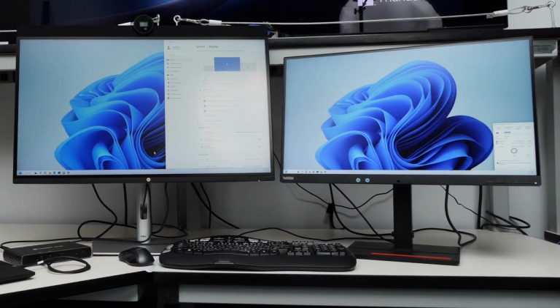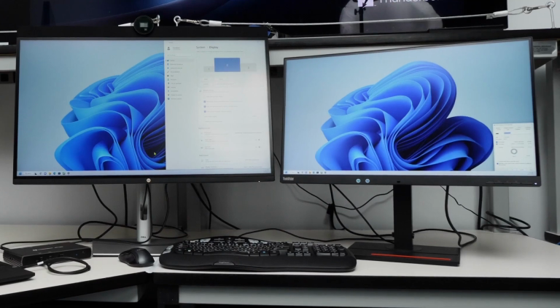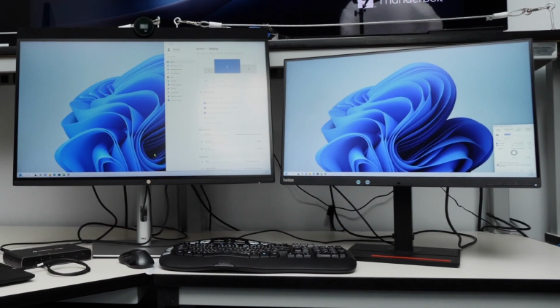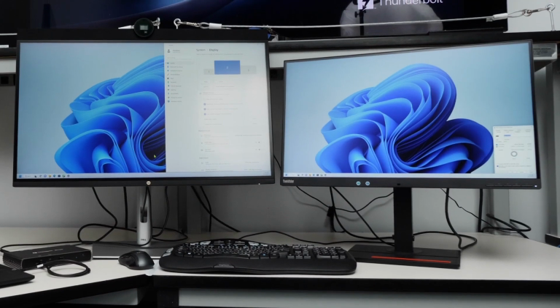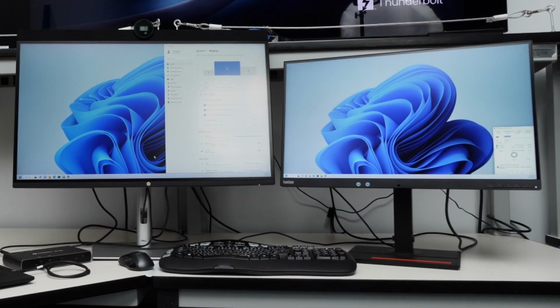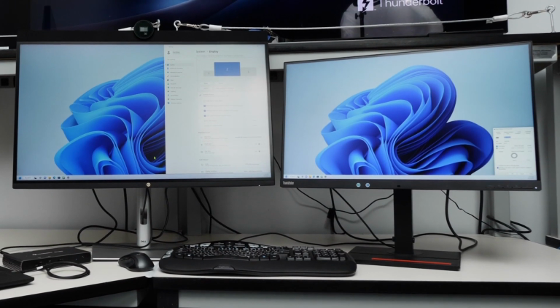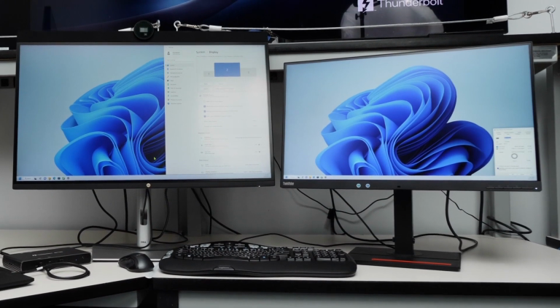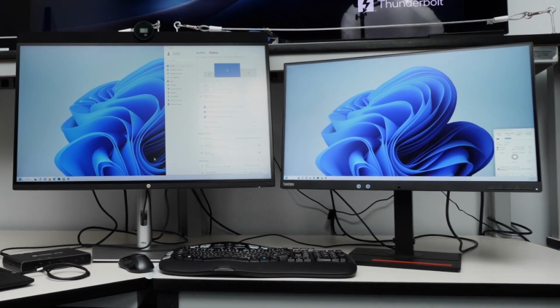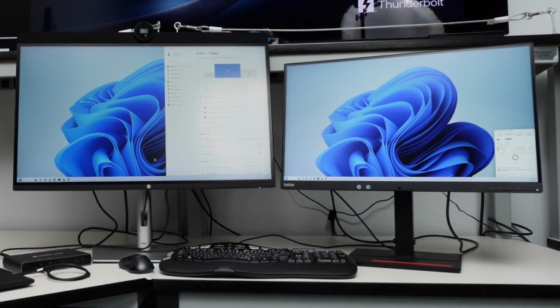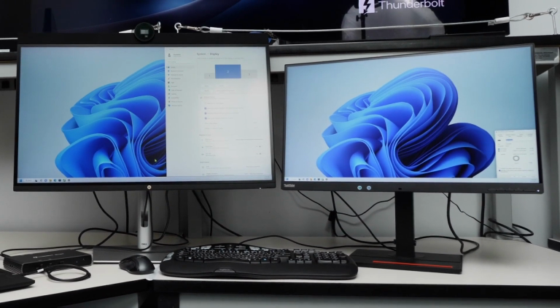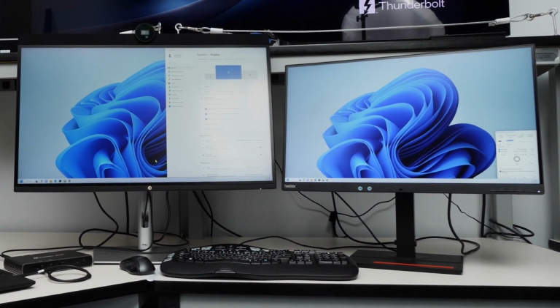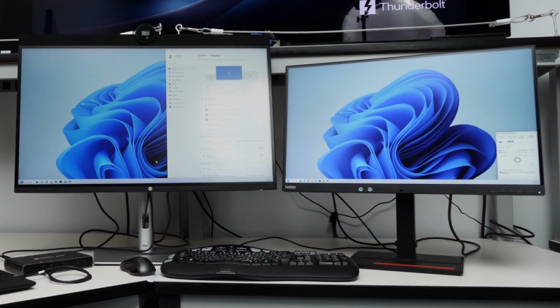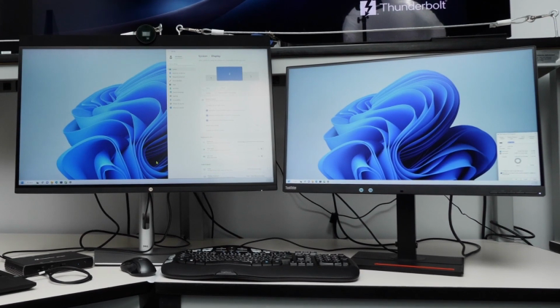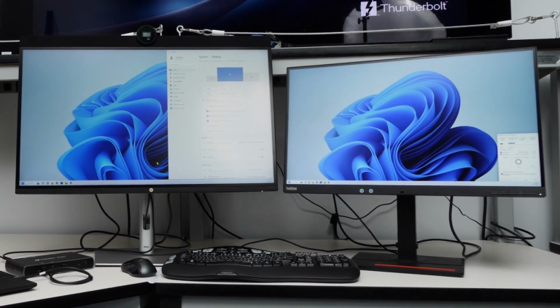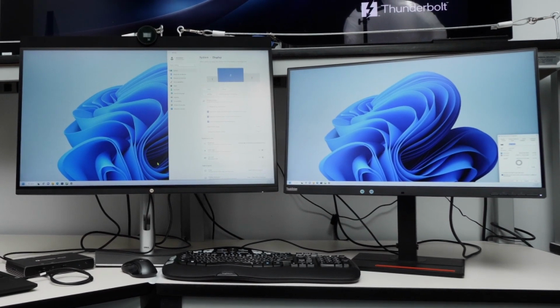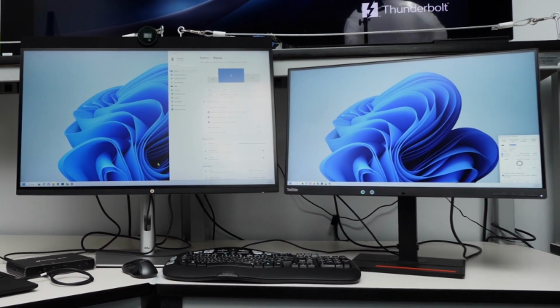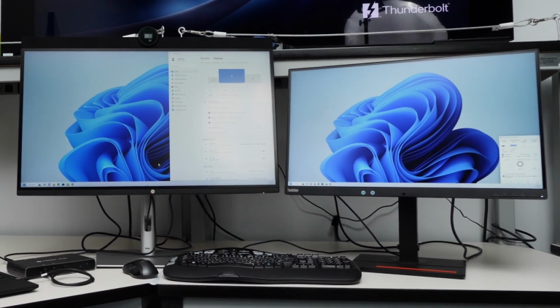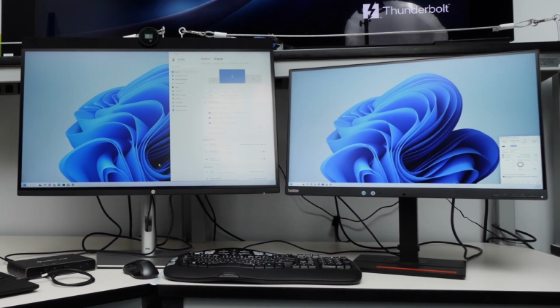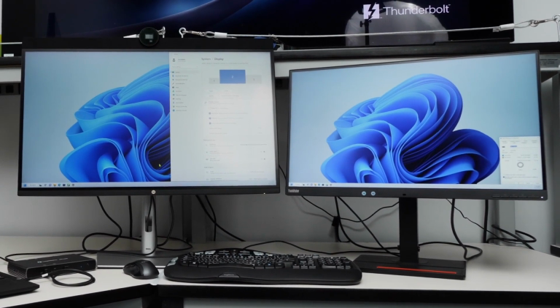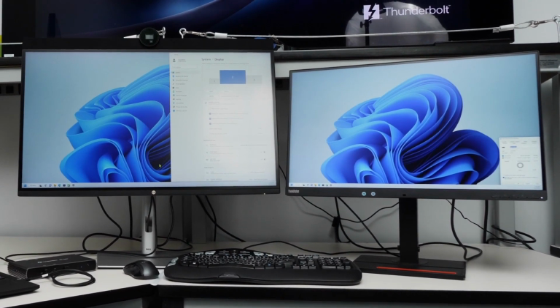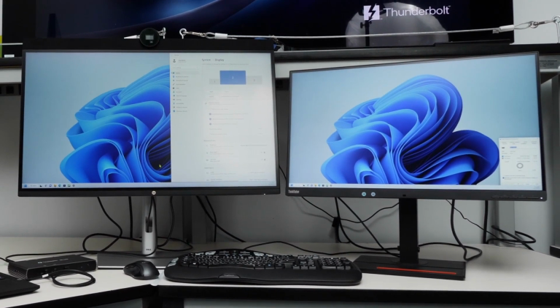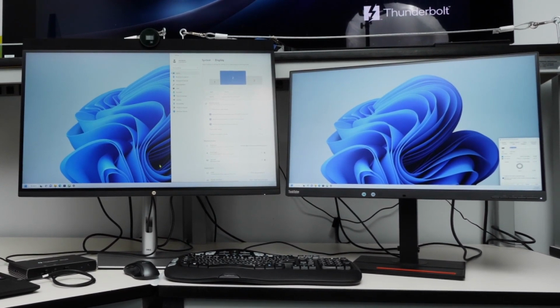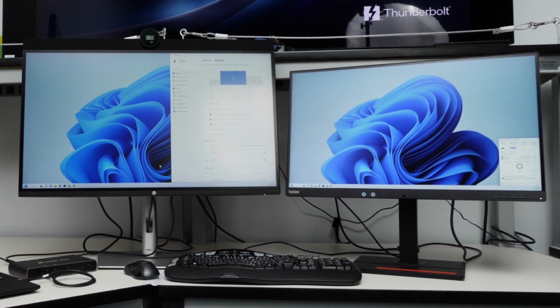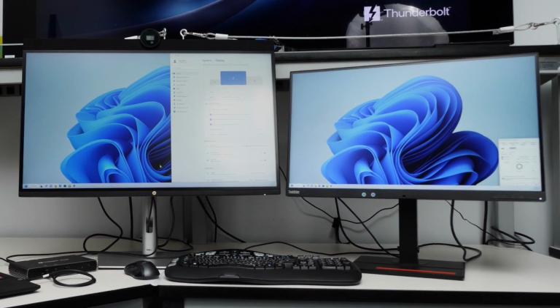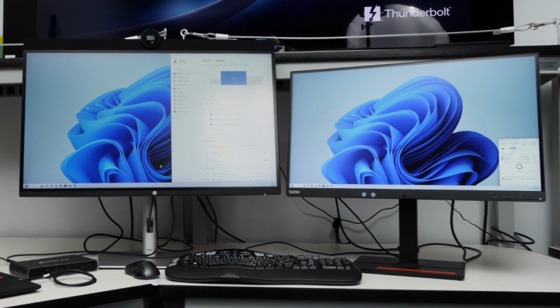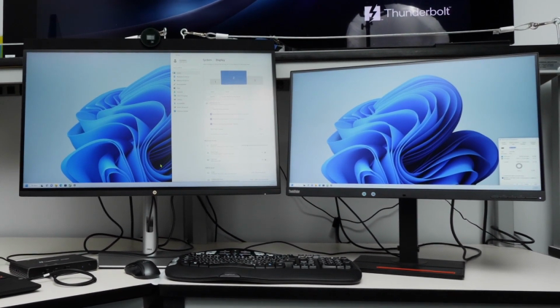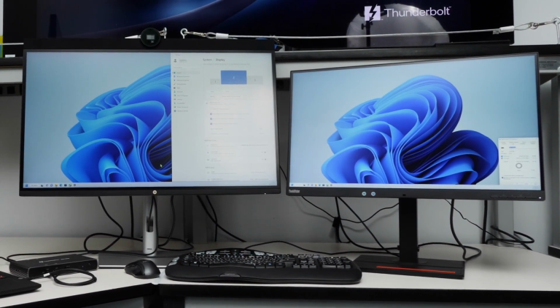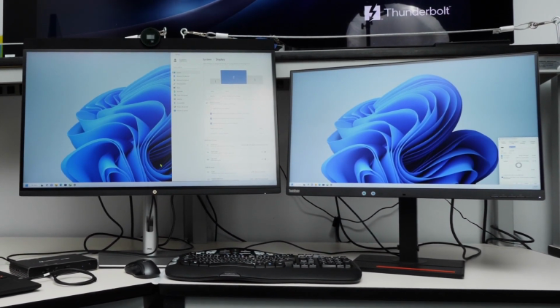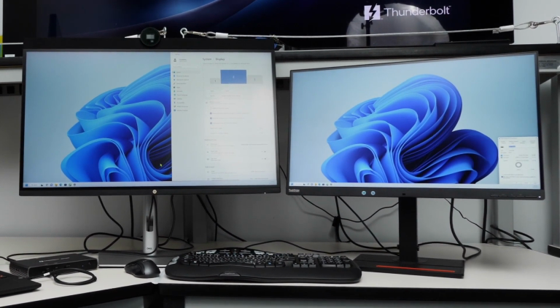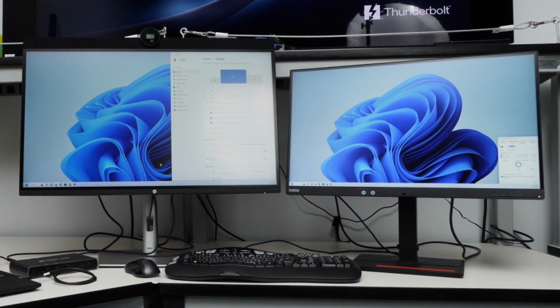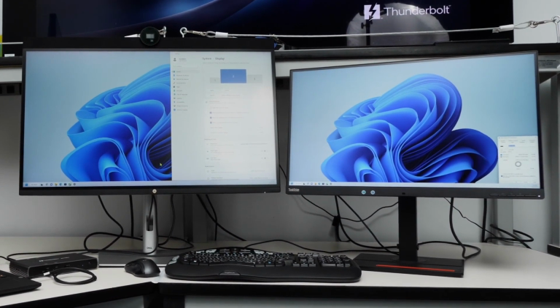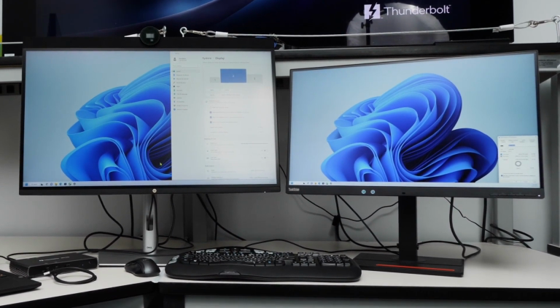So here I'm driving for the first time a 6K display and a 4K display, all from my Thunderbolt 5 dock.